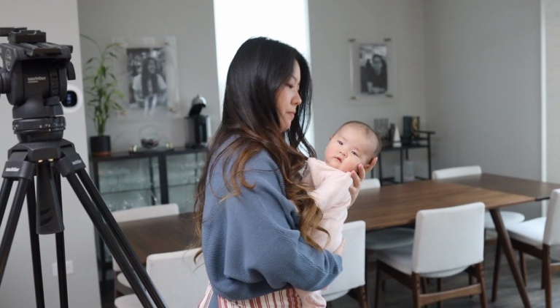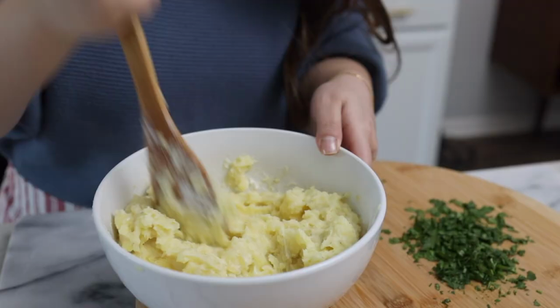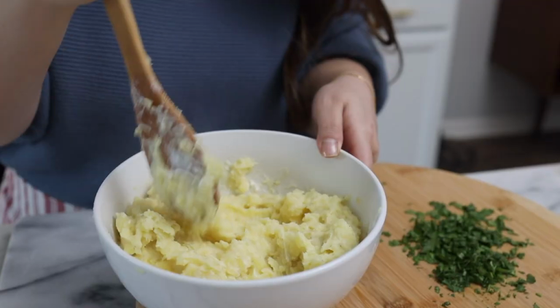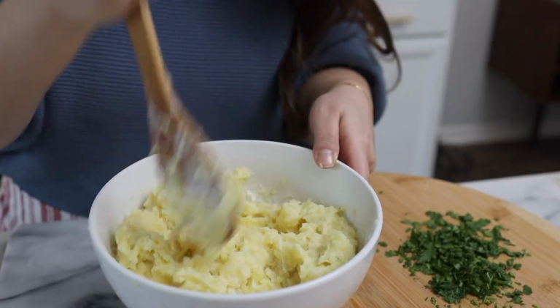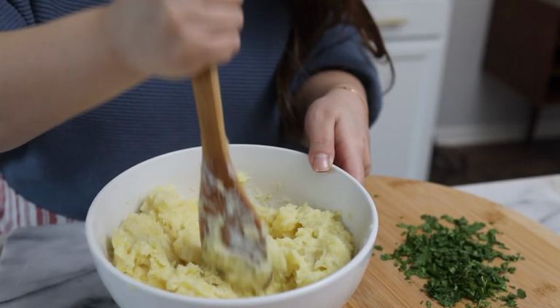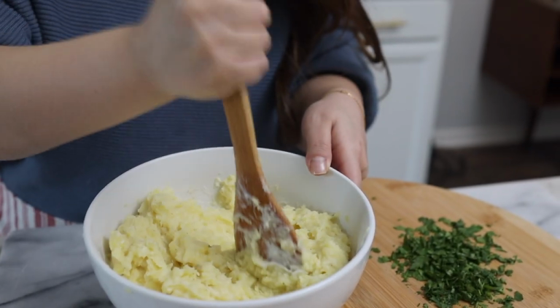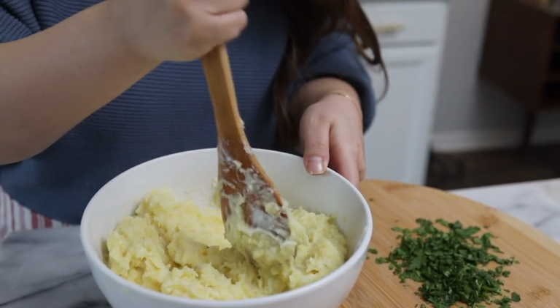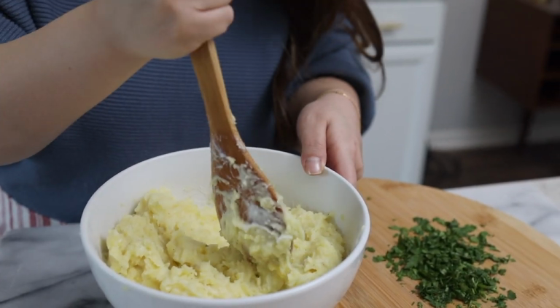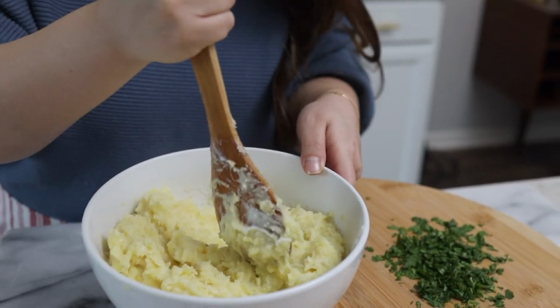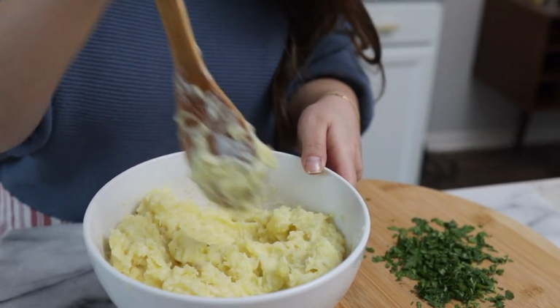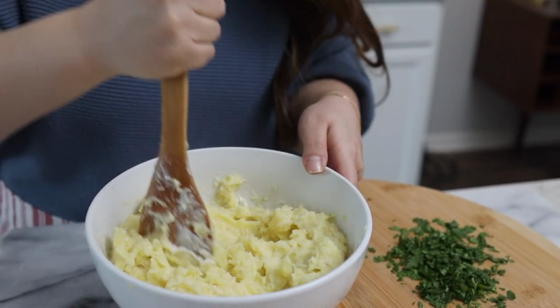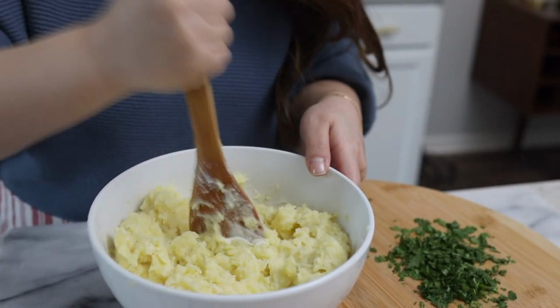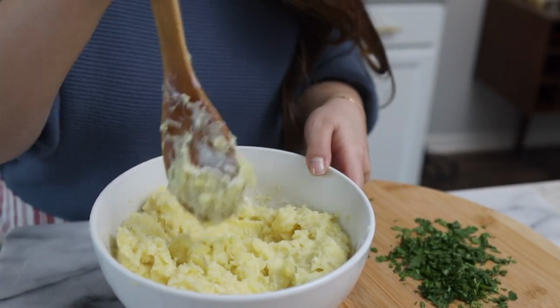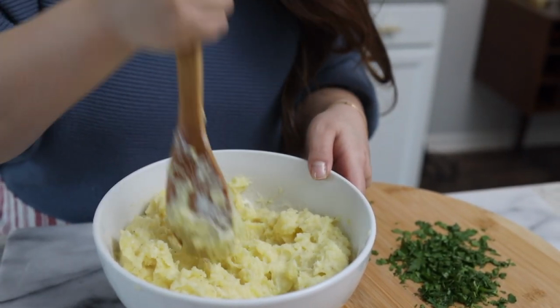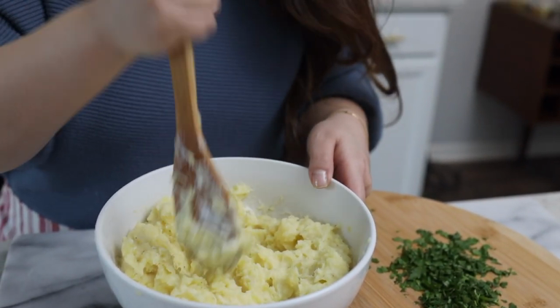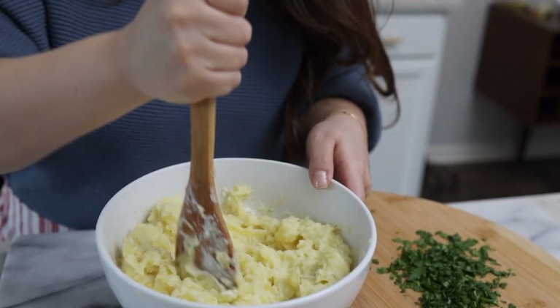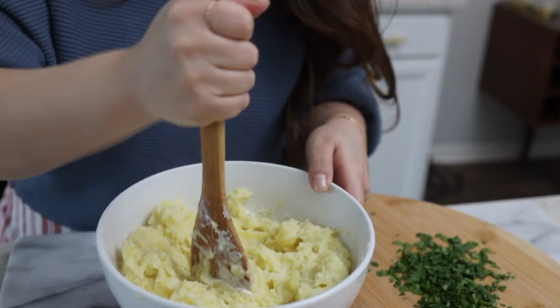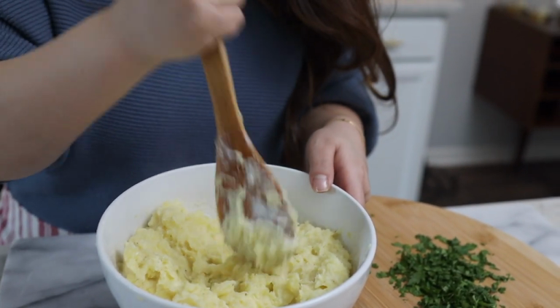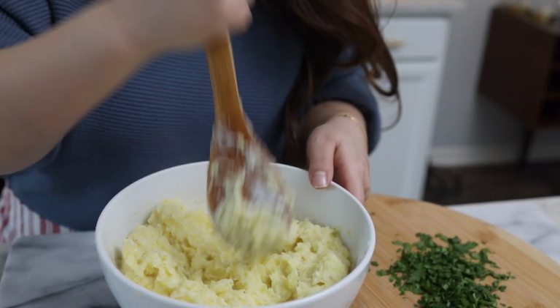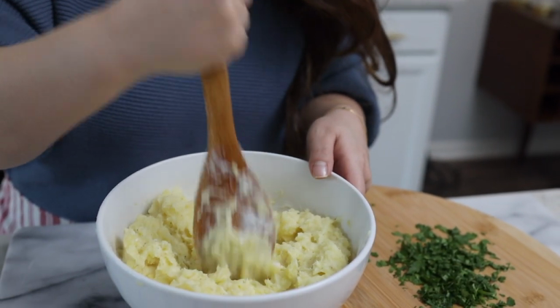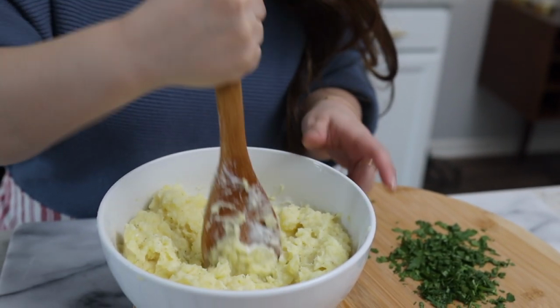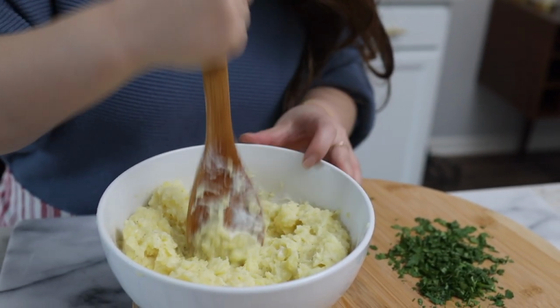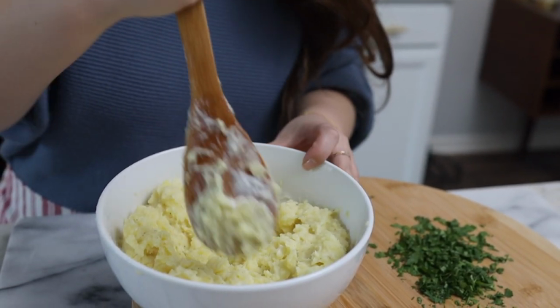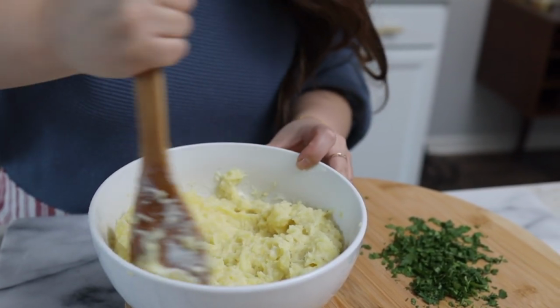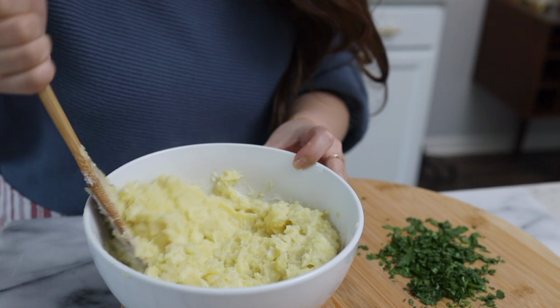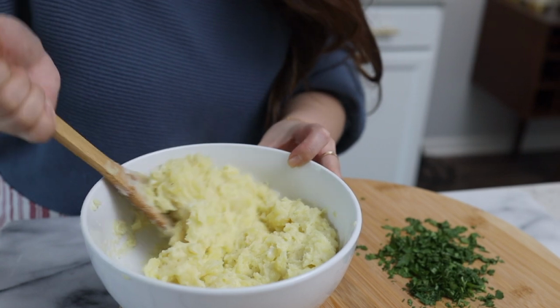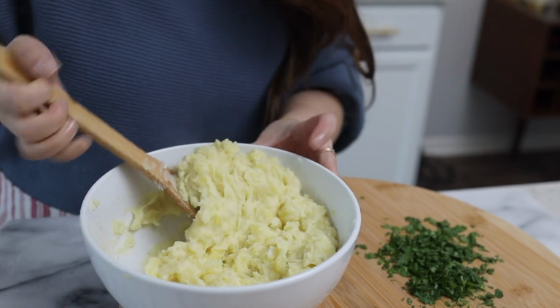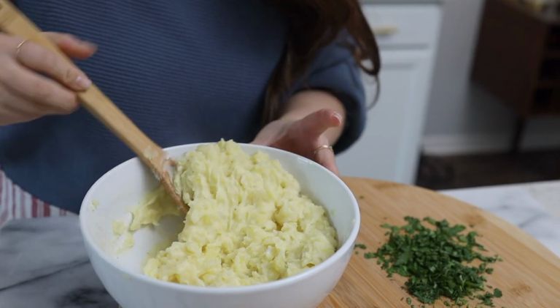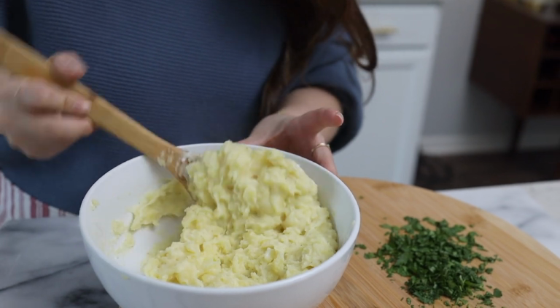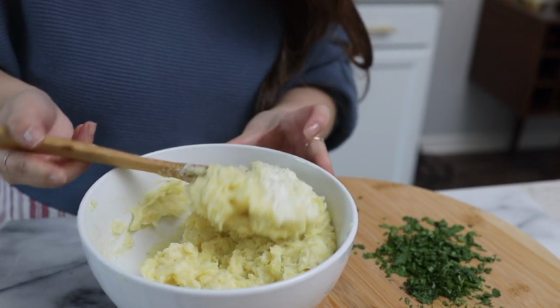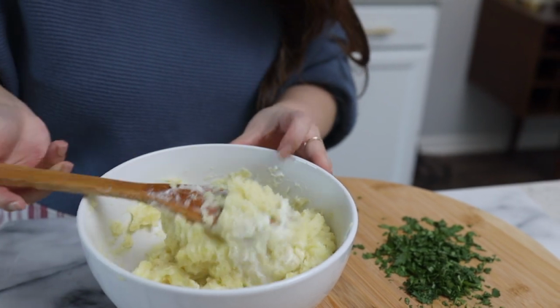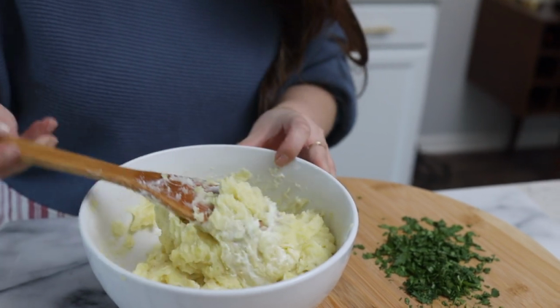I seasoned the mashed potatoes with salt, black pepper, garlic powder, sour cream, and milk.